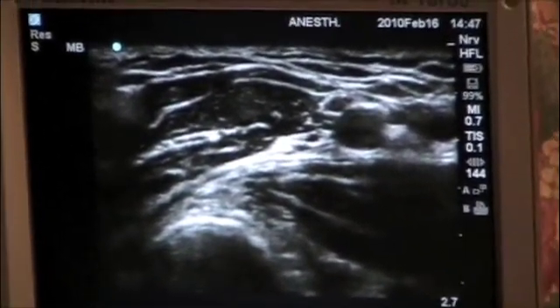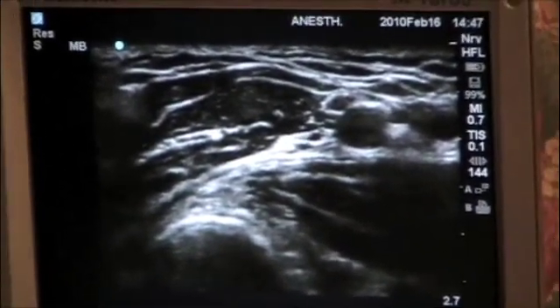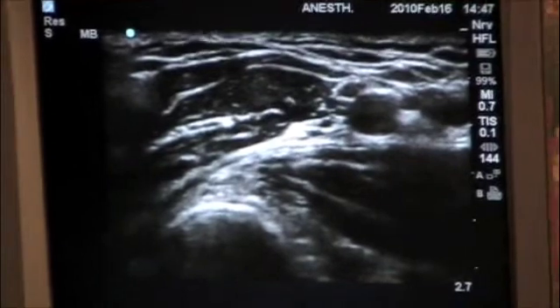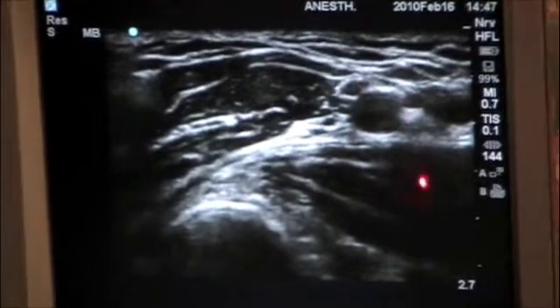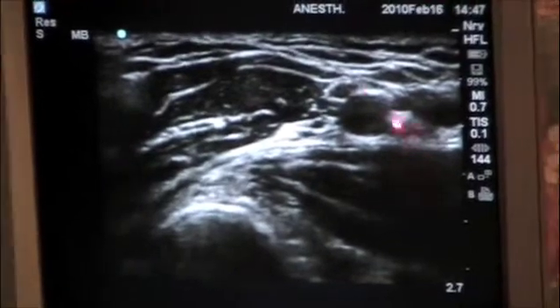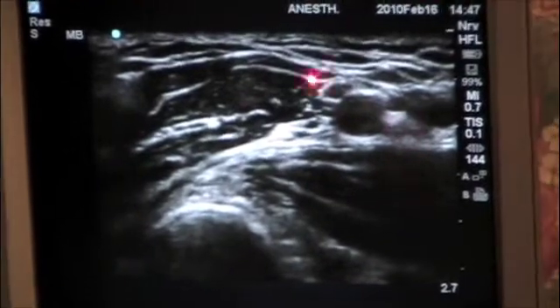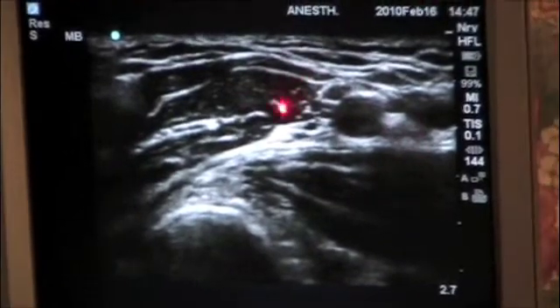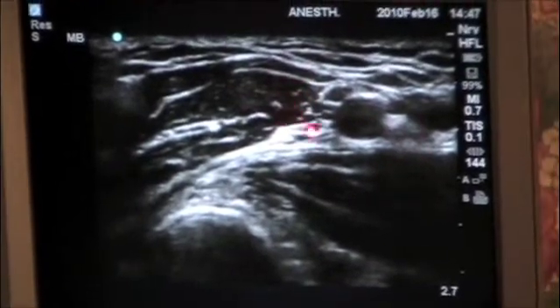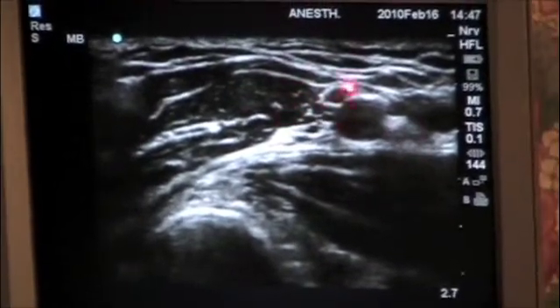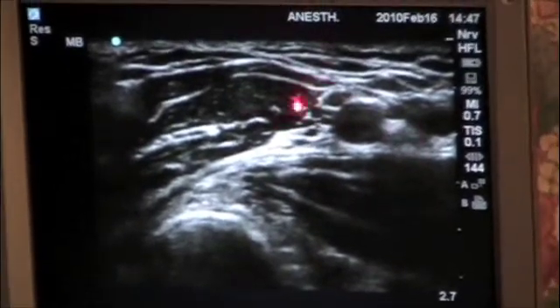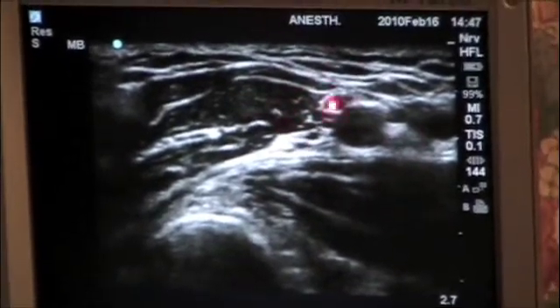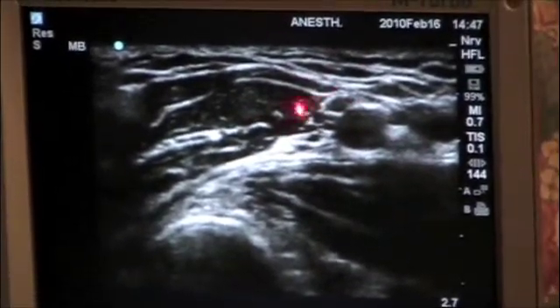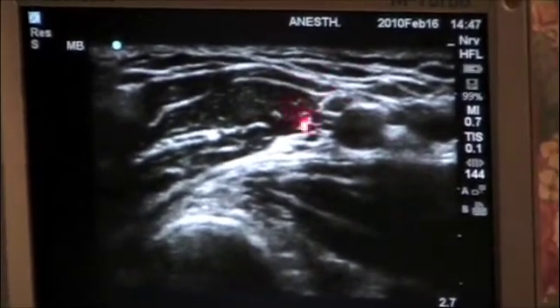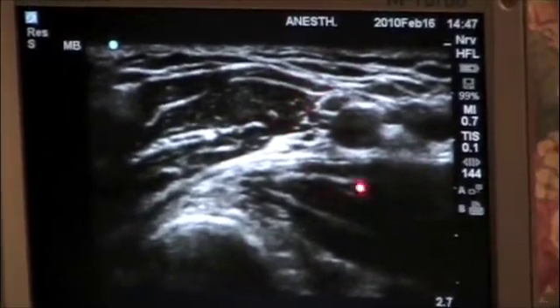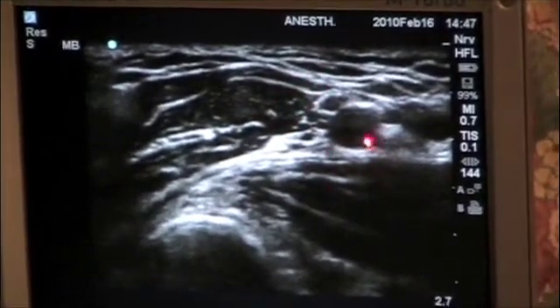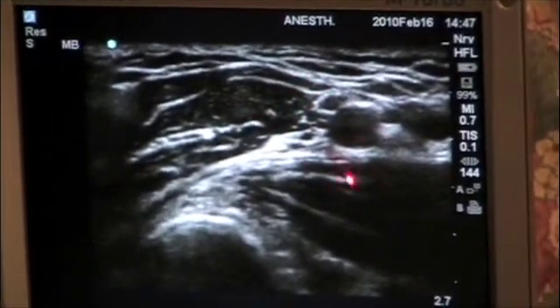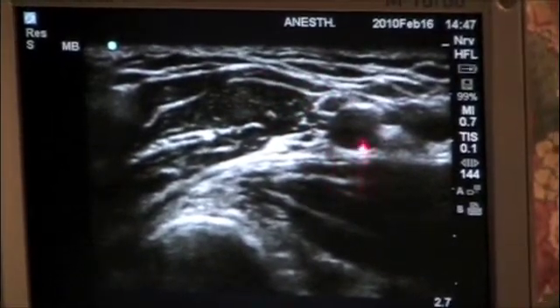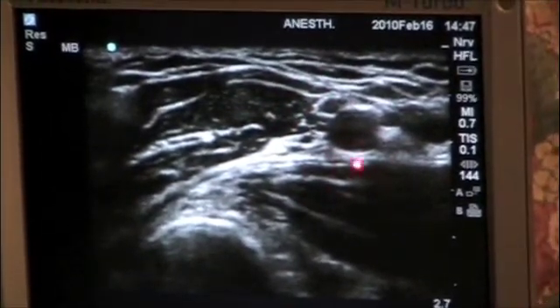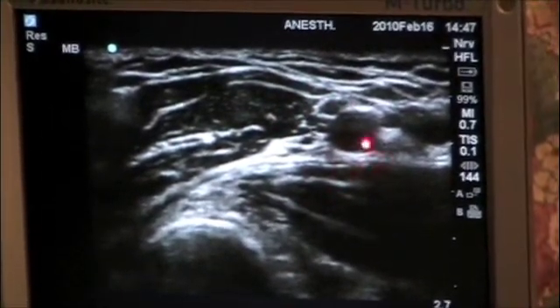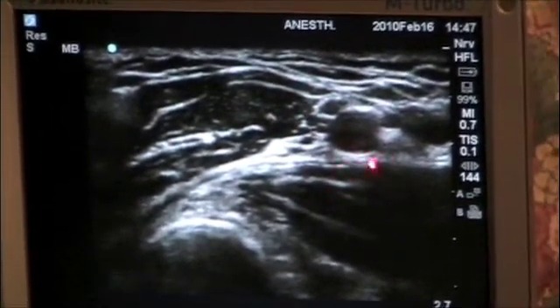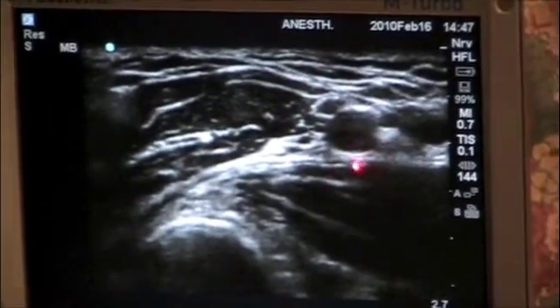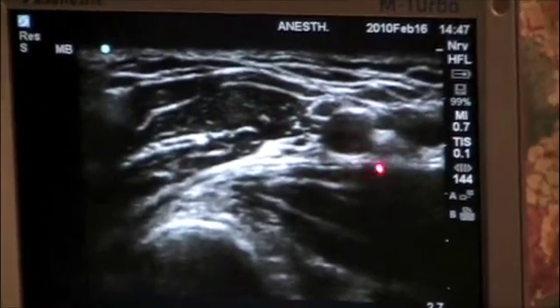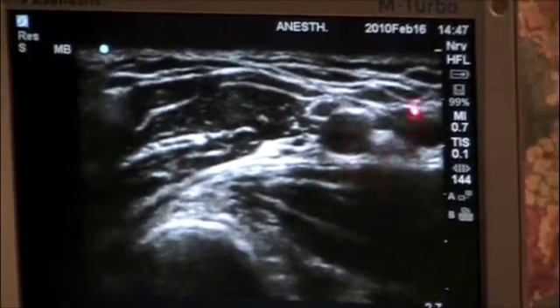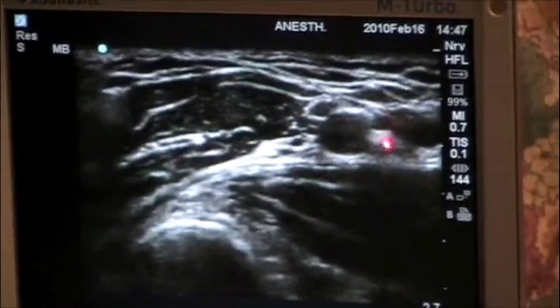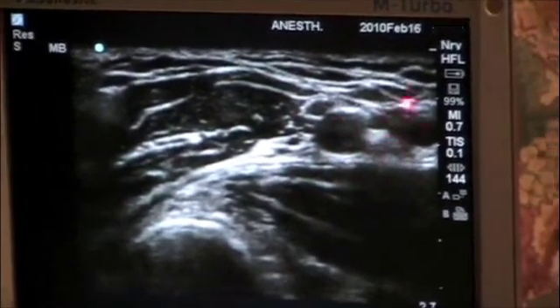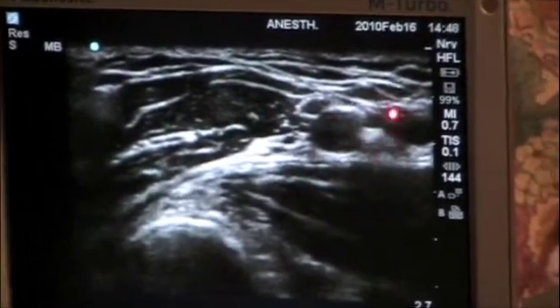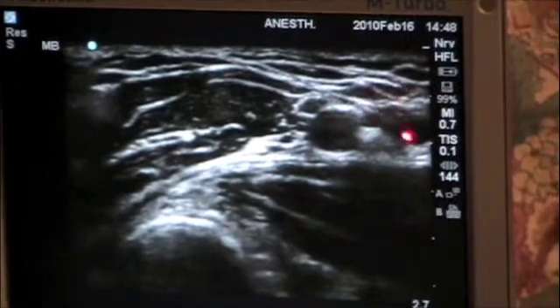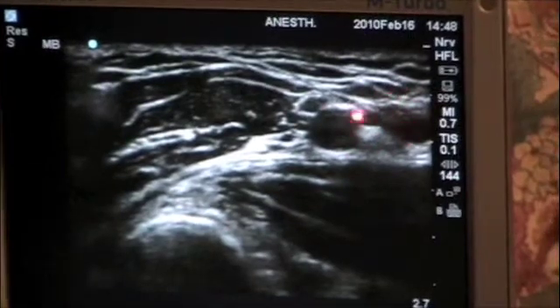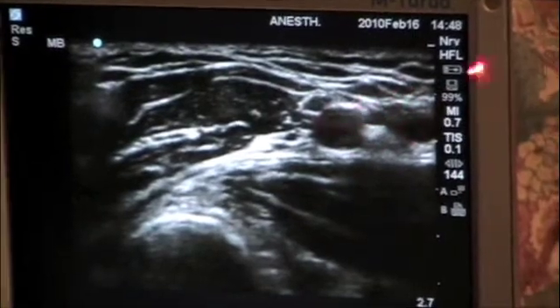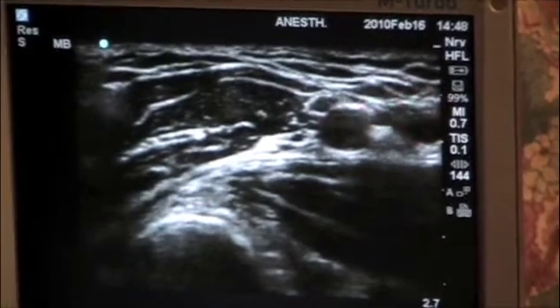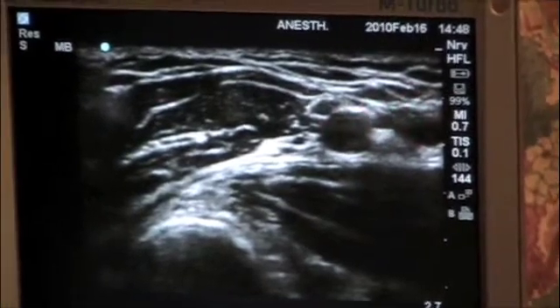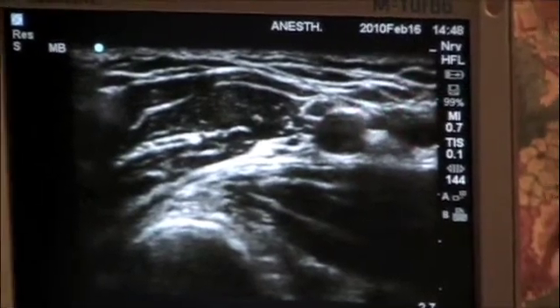In this patient, you can see the median nerve, the radial nerve — which is posterior — and the ulnar nerve, which is medial to the artery.